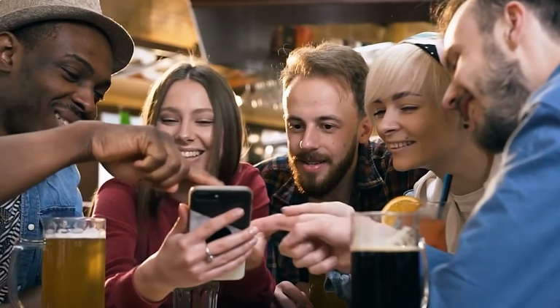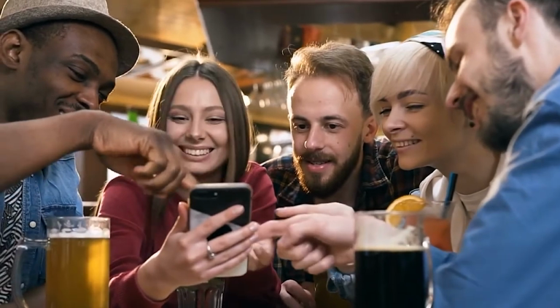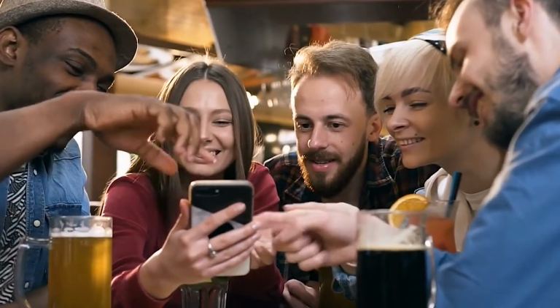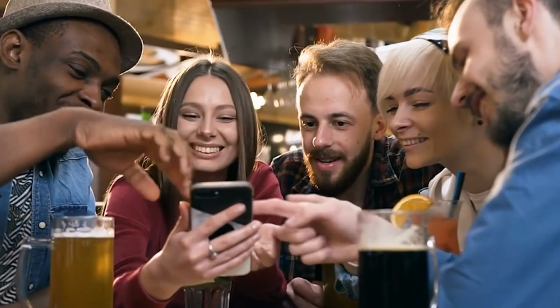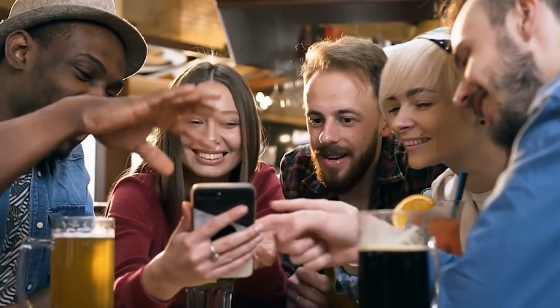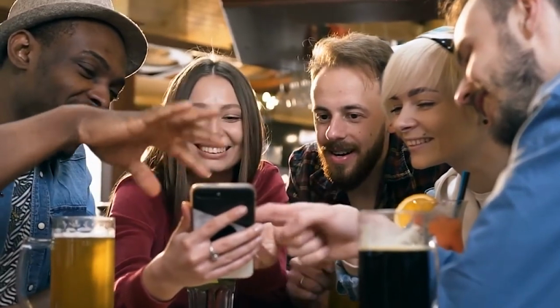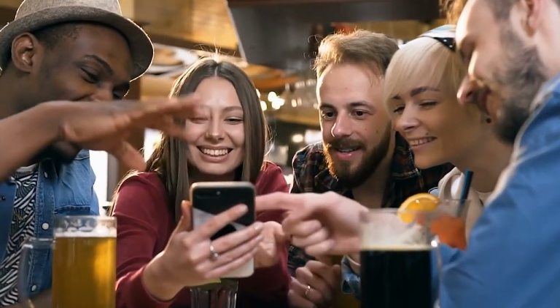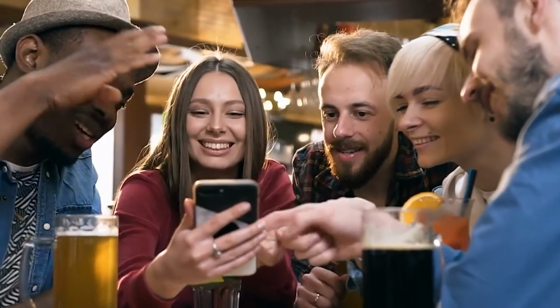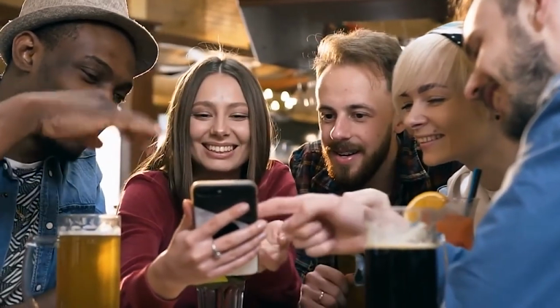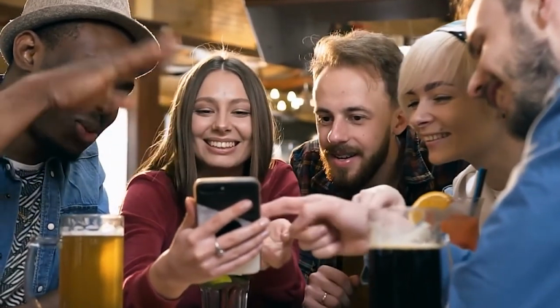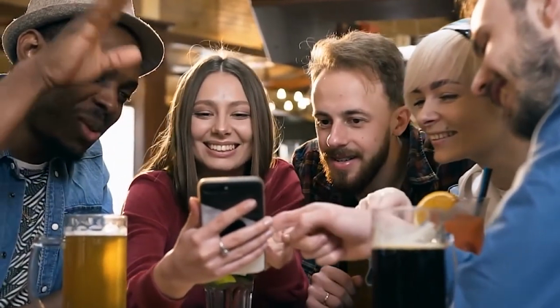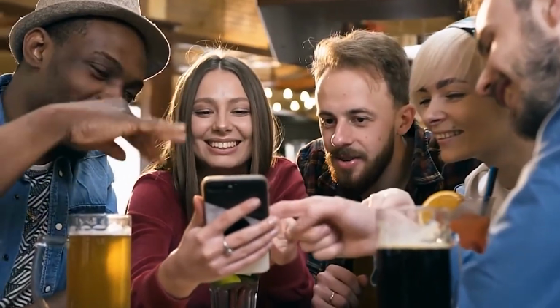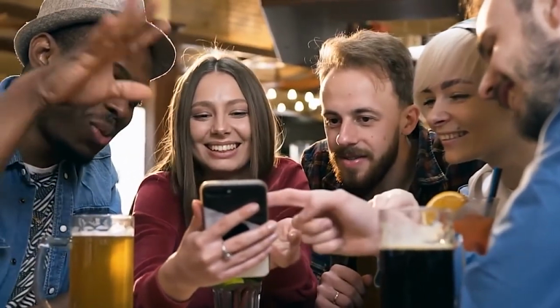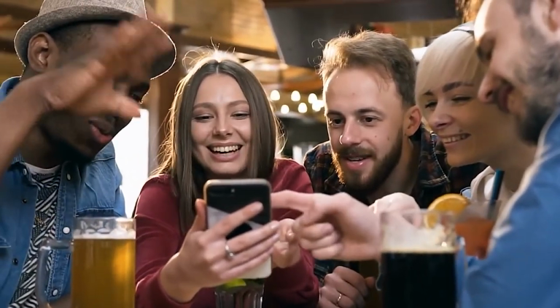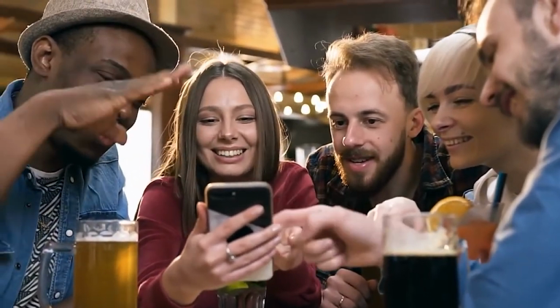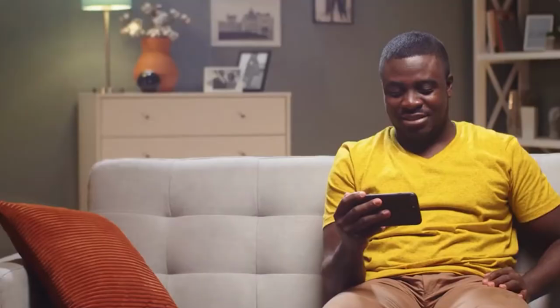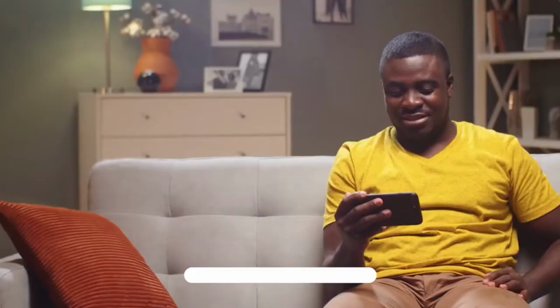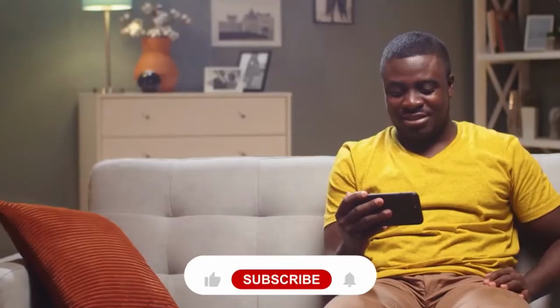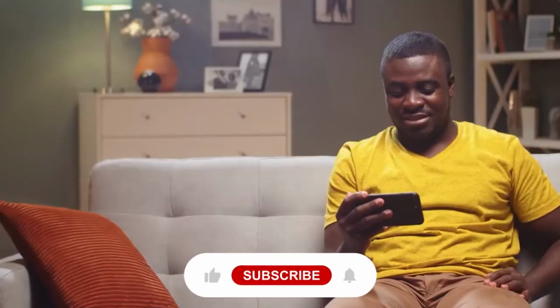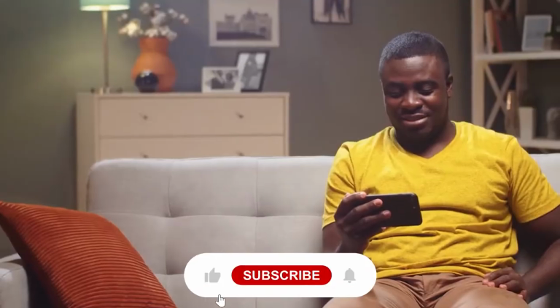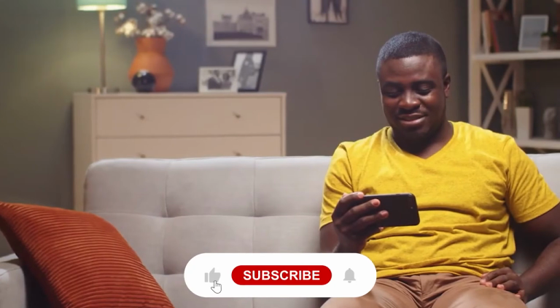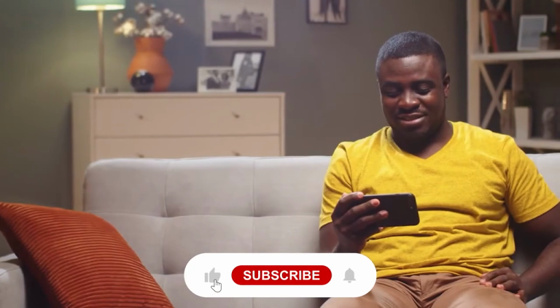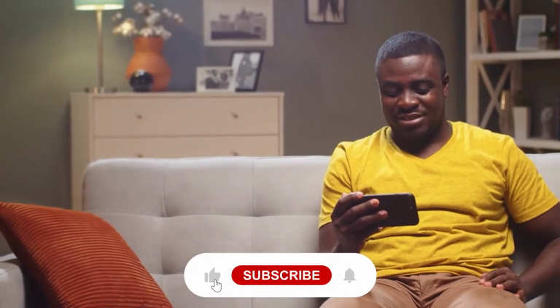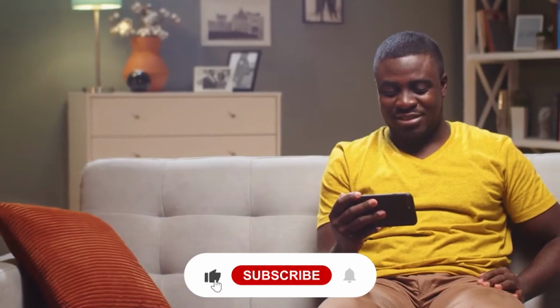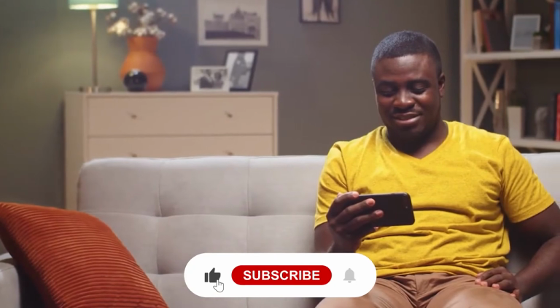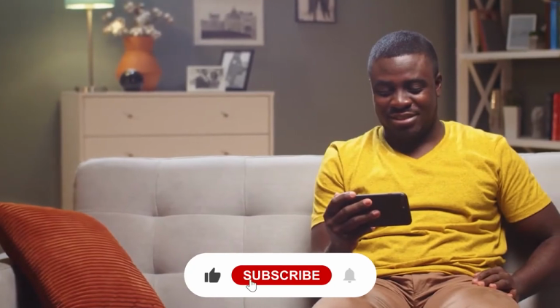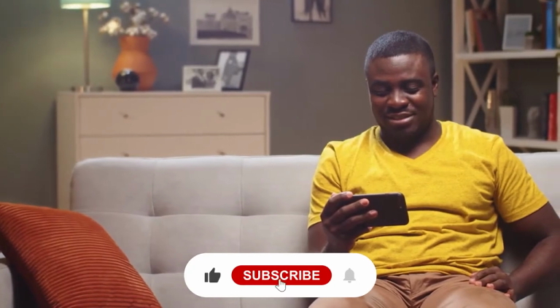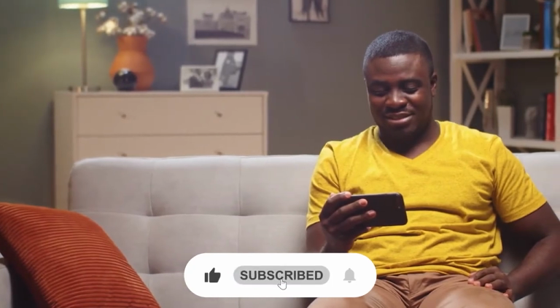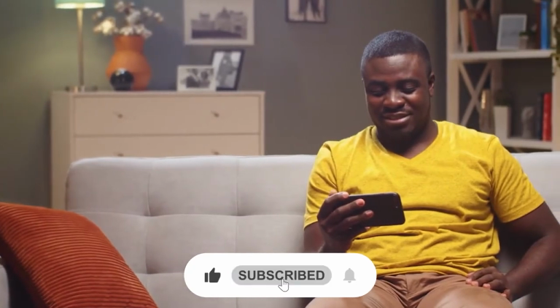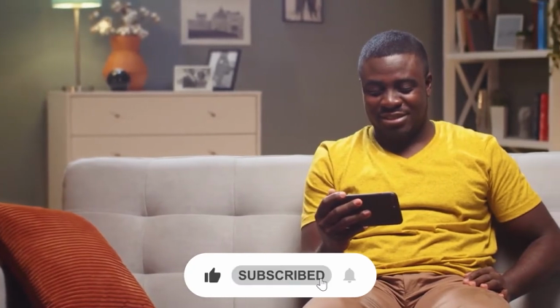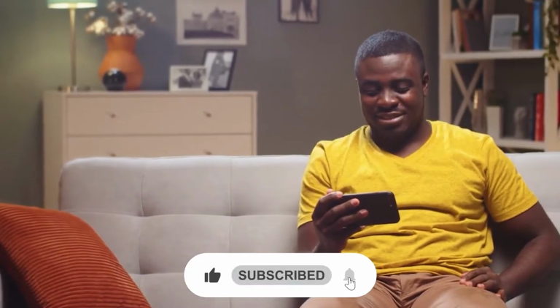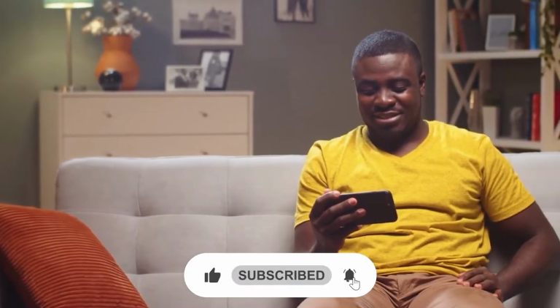You can check out all the links in the description for the products mentioned in this video. Before starting, be sure to smash that like button and subscribe to never miss out on any of our videos.